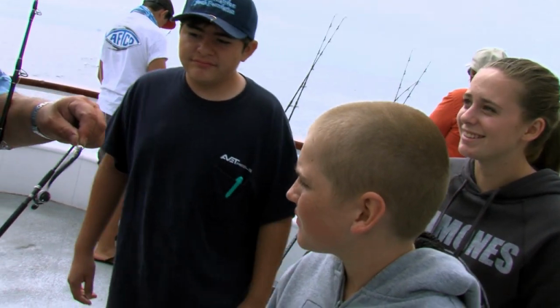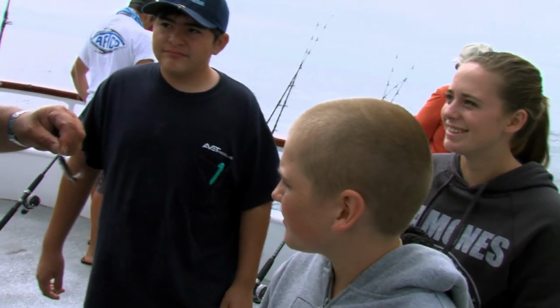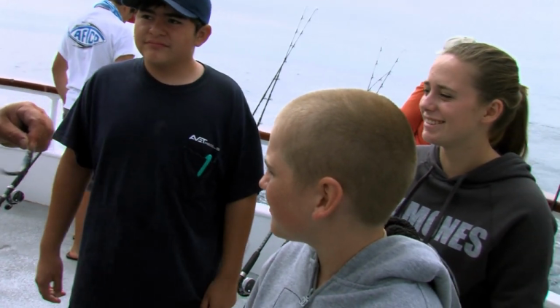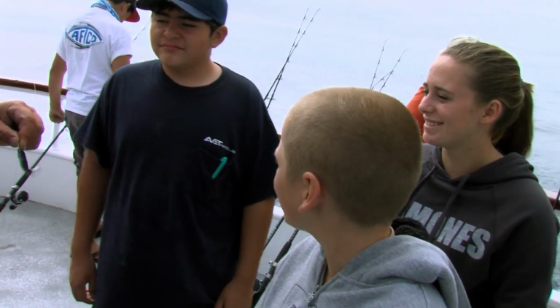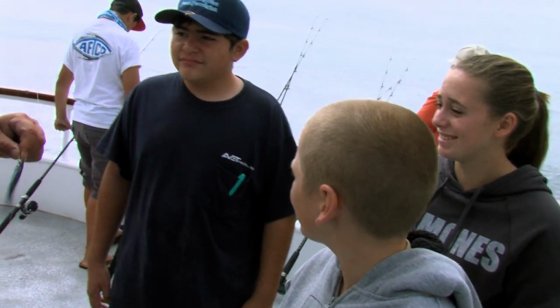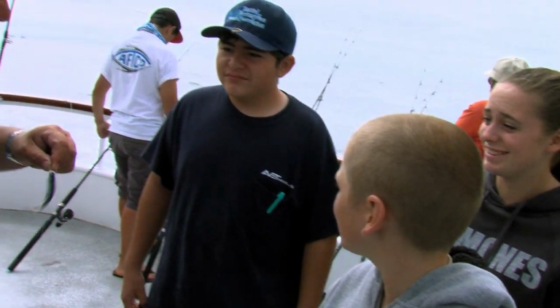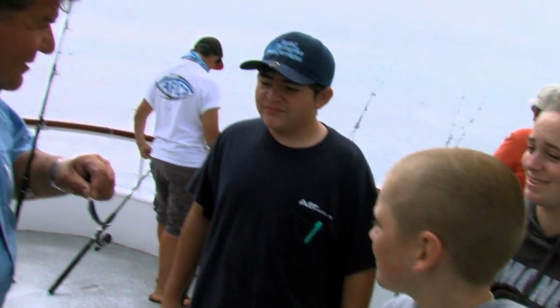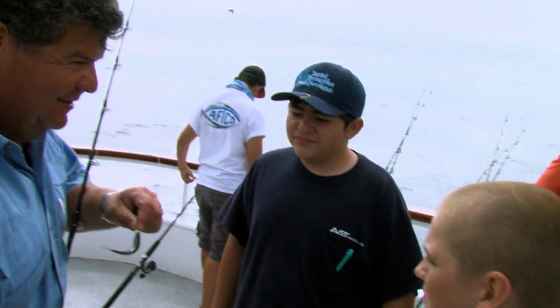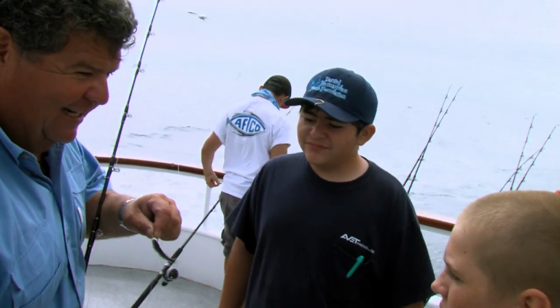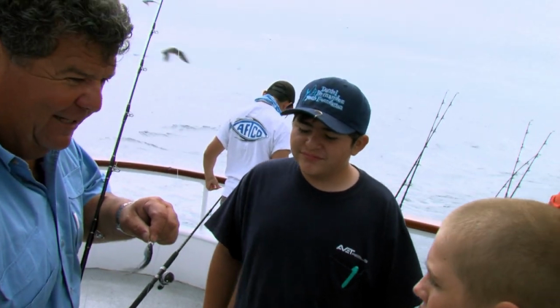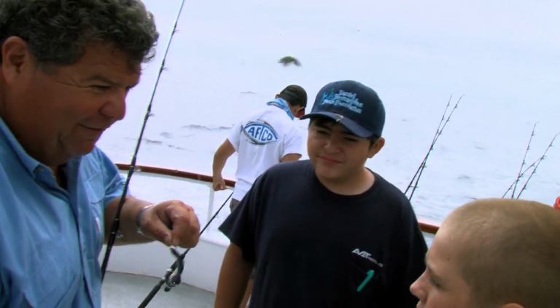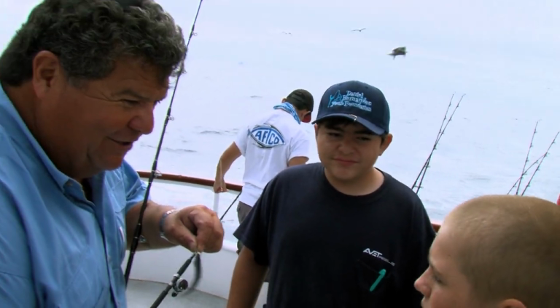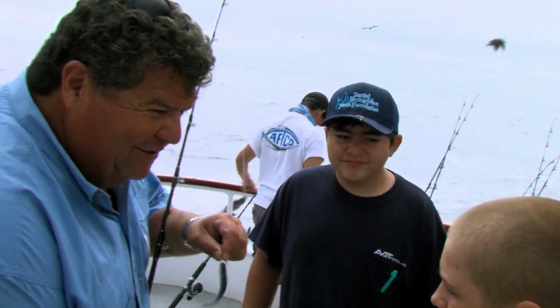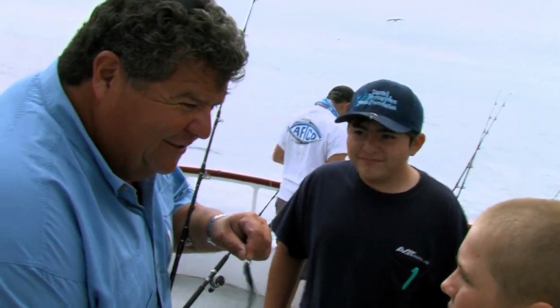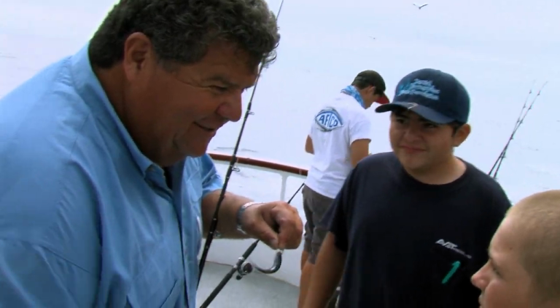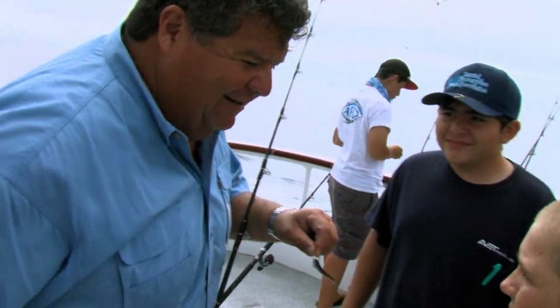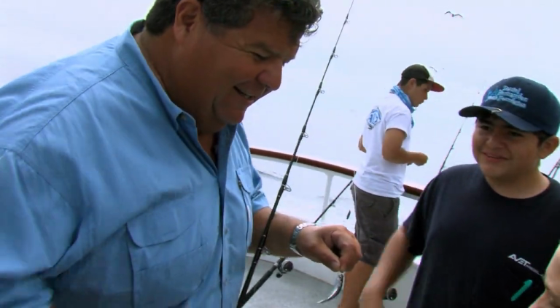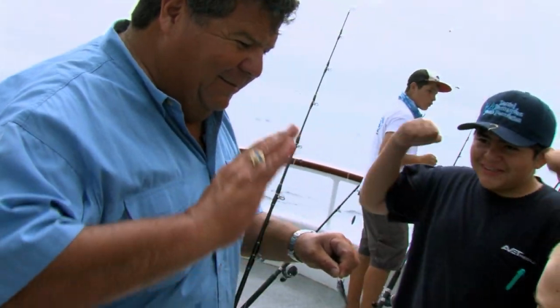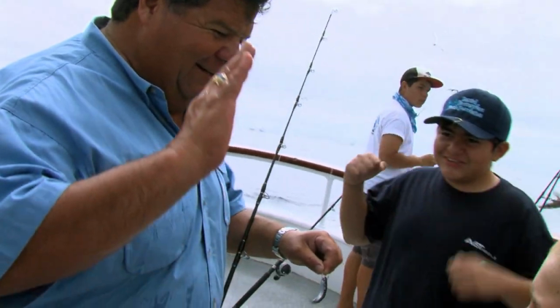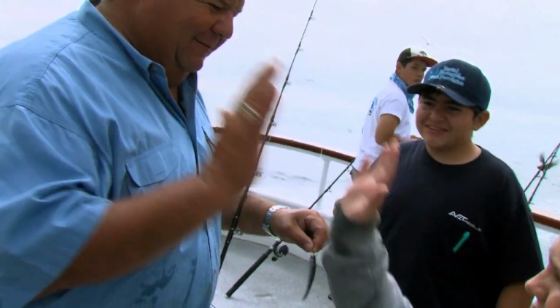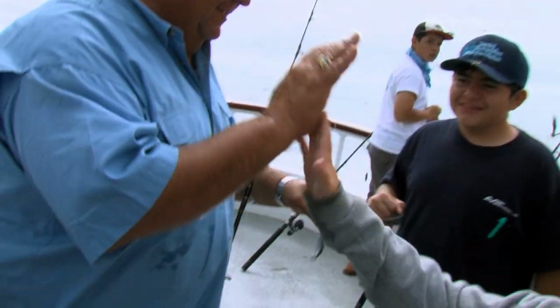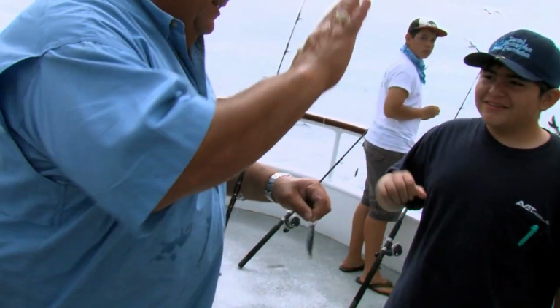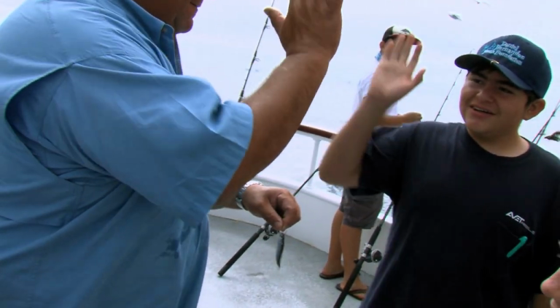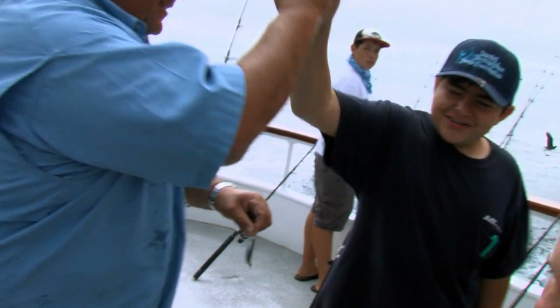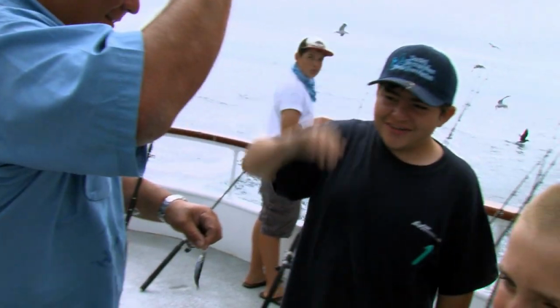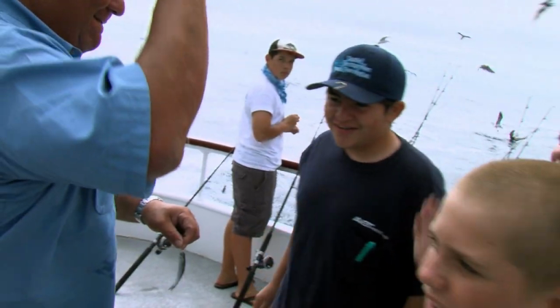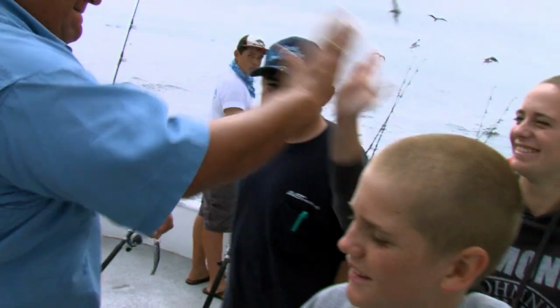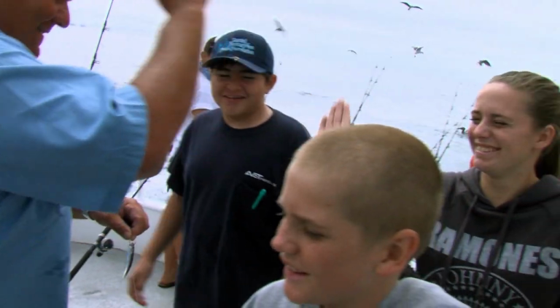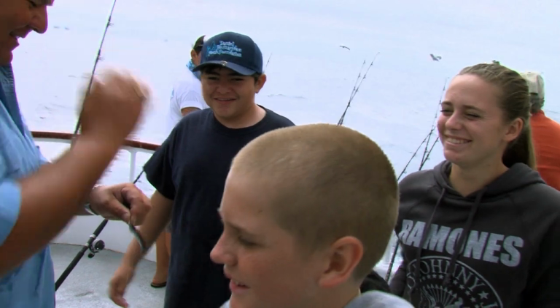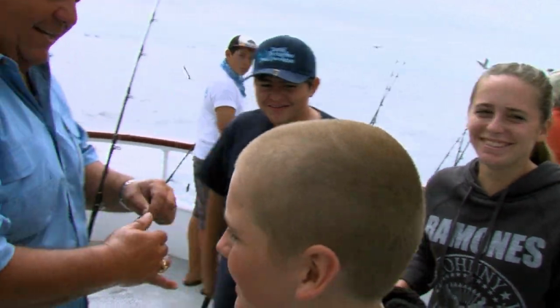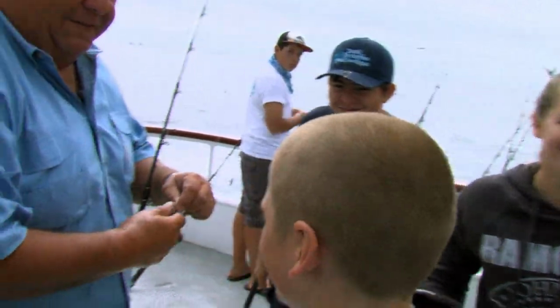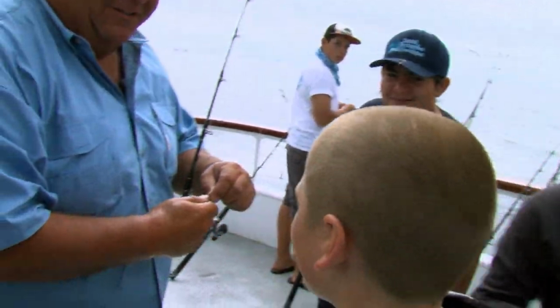Any questions? You guys ready to go fish? All right, thanks for being here. Have fun — let's catch some fish!